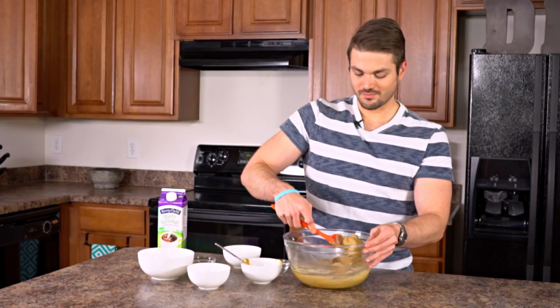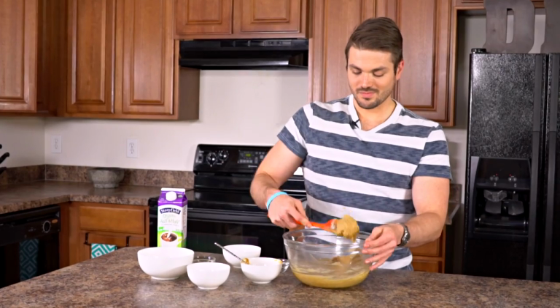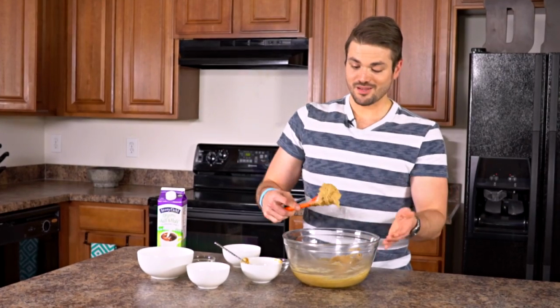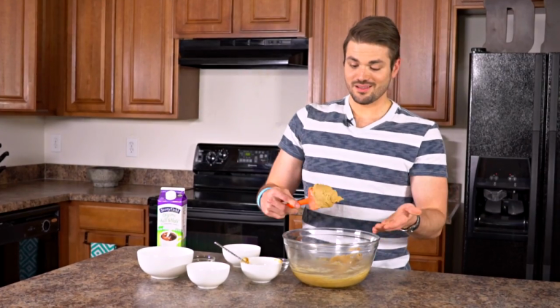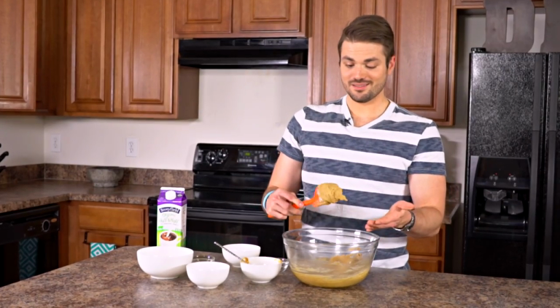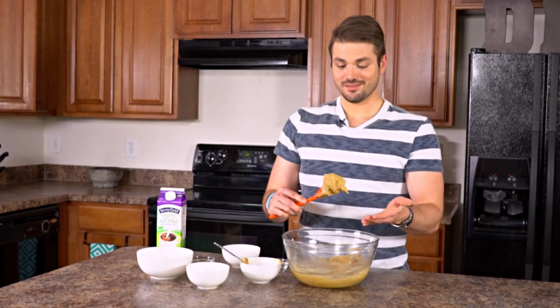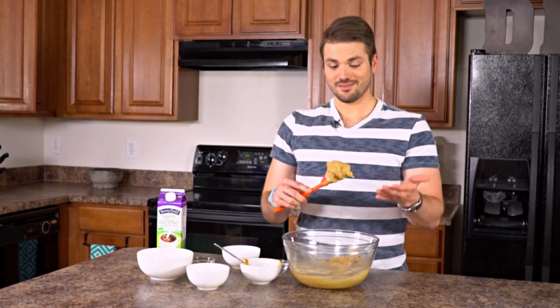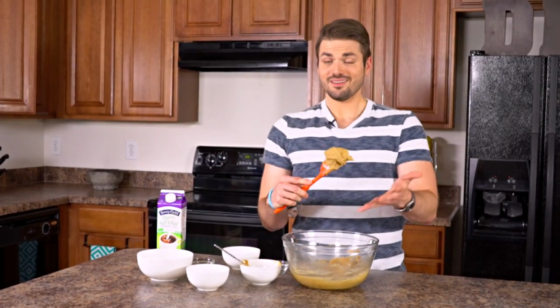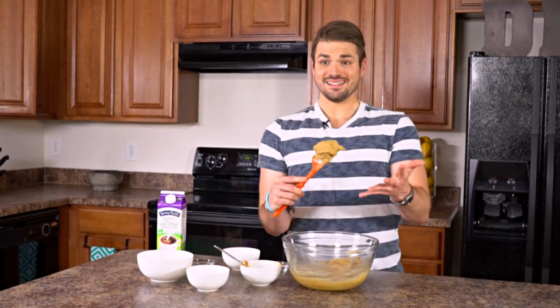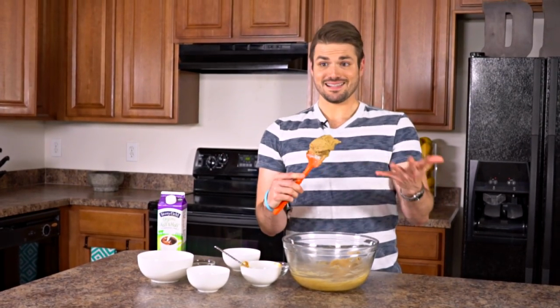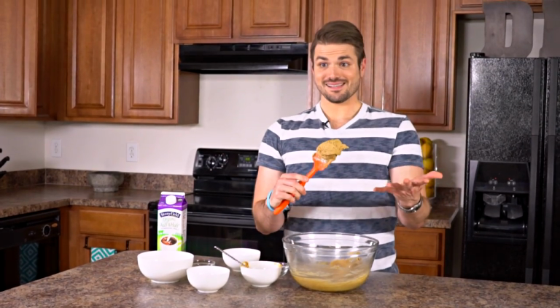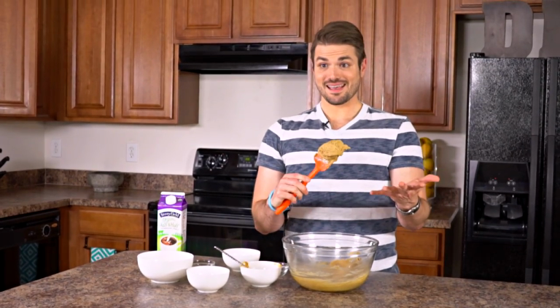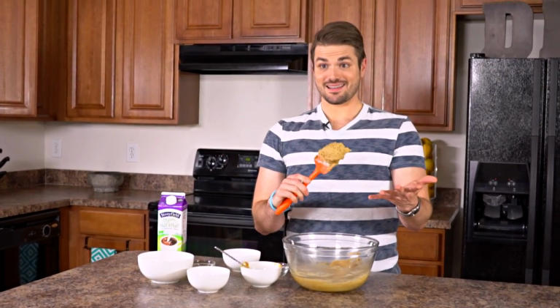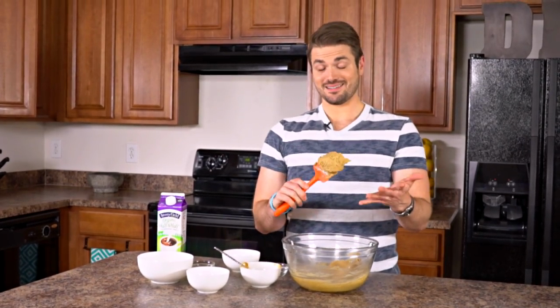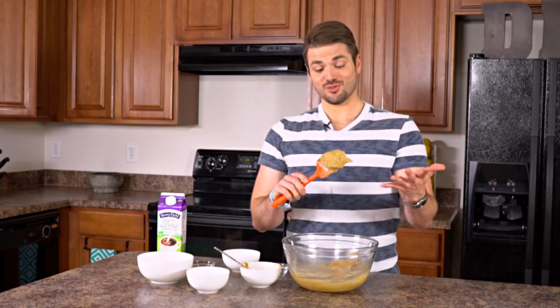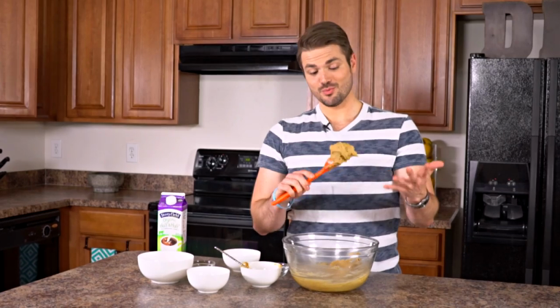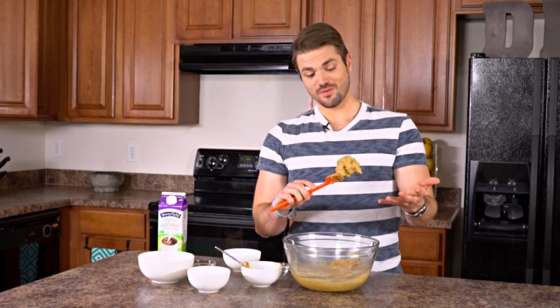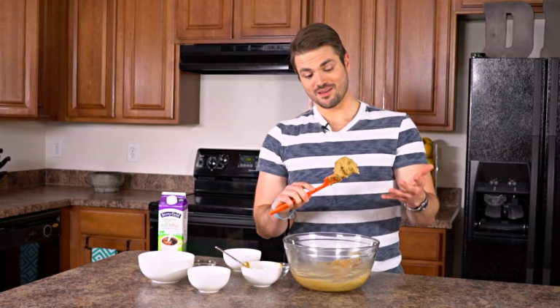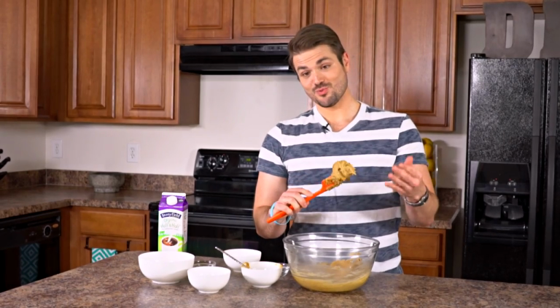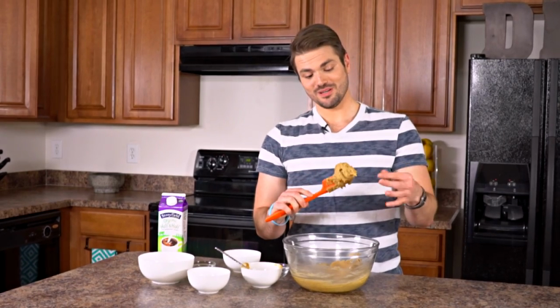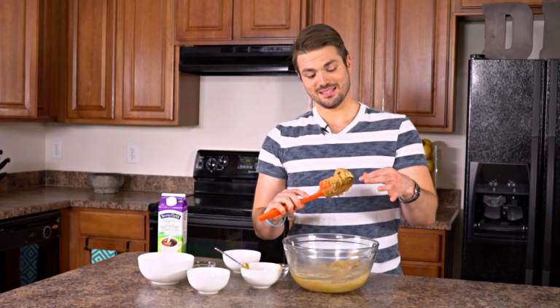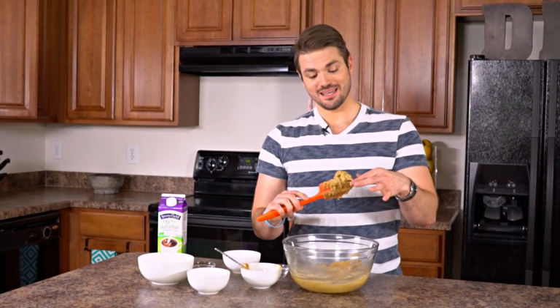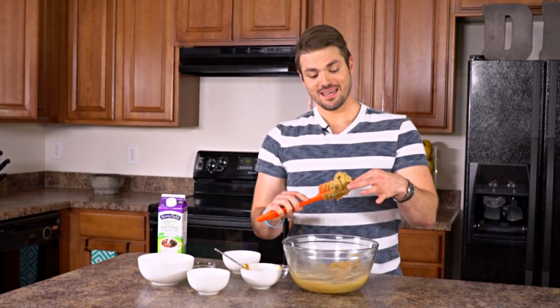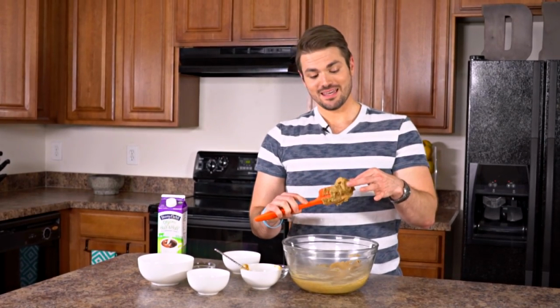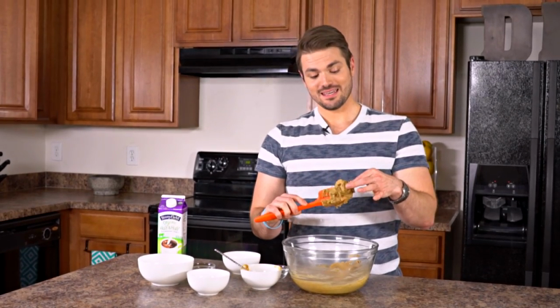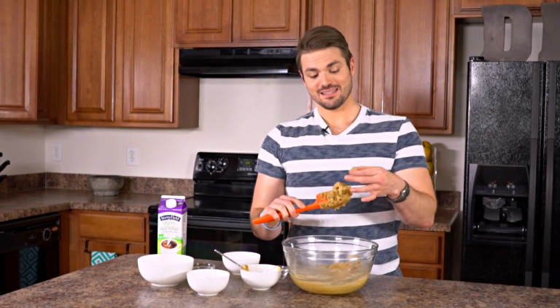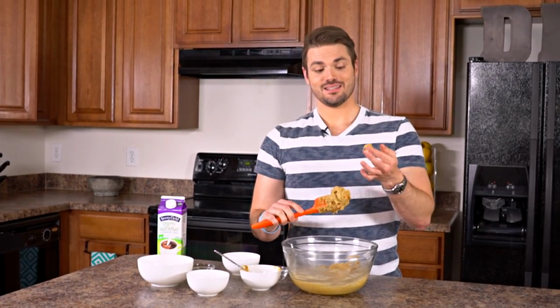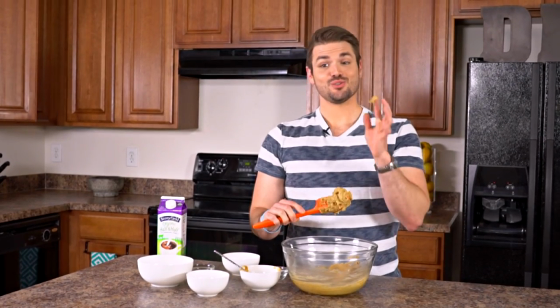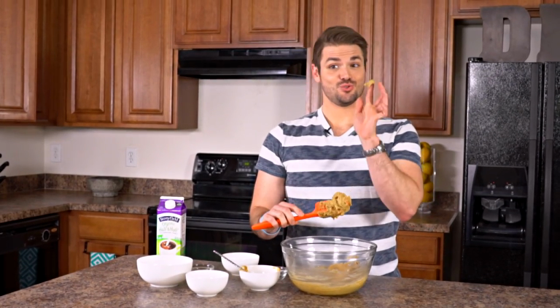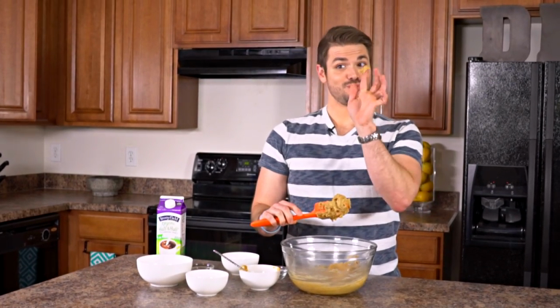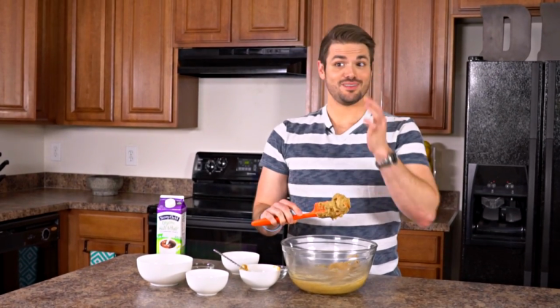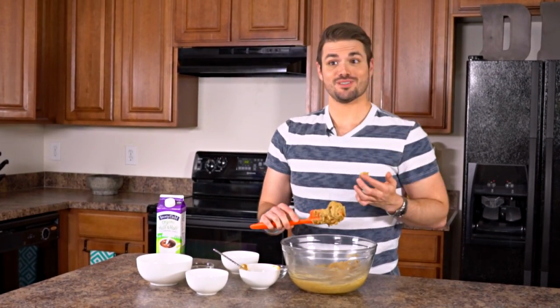And there it is — easy as that. Super fast, super easy, and super delicious.